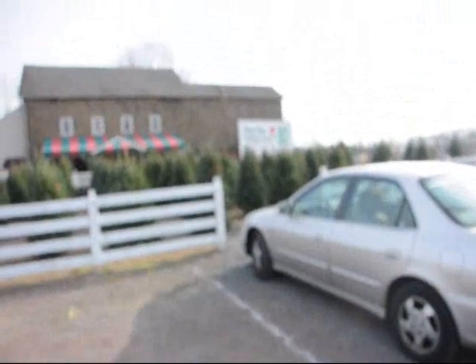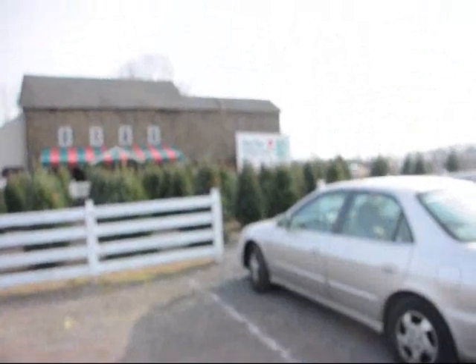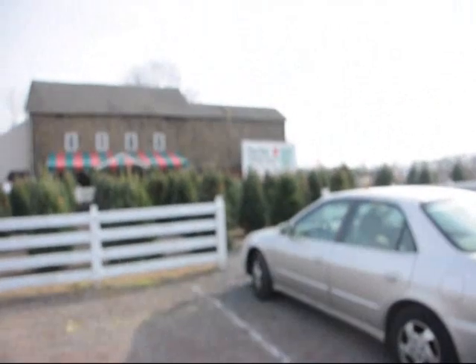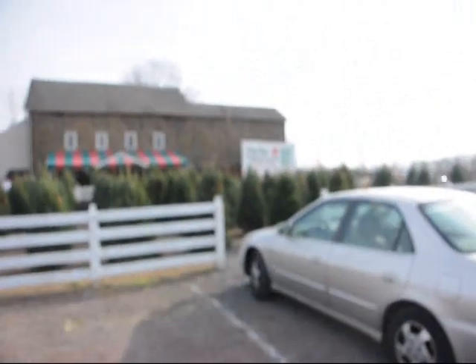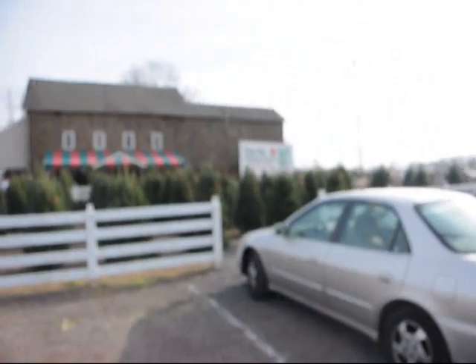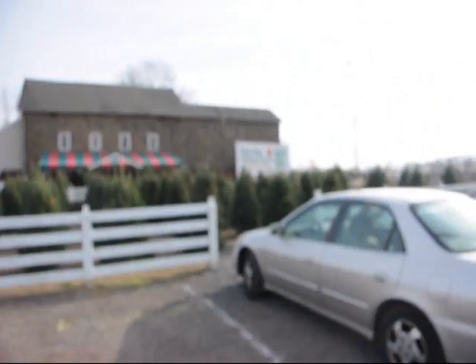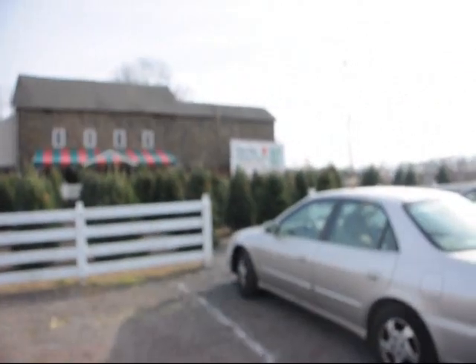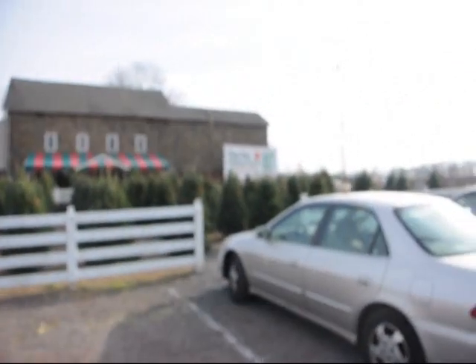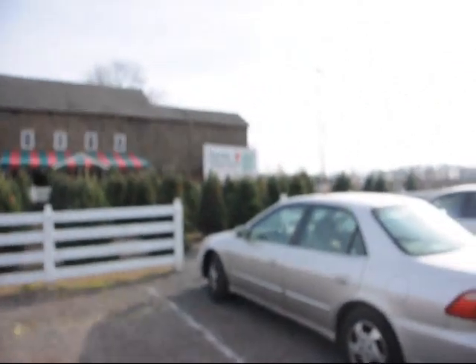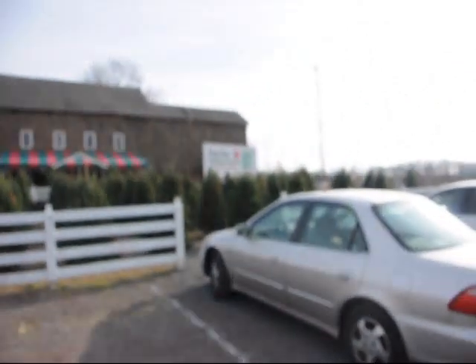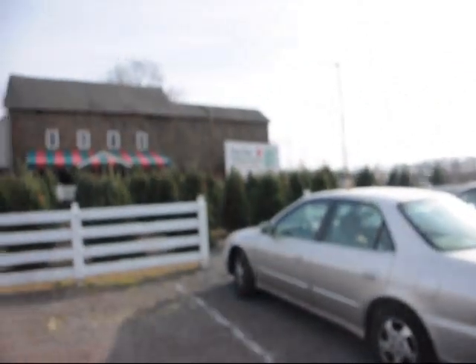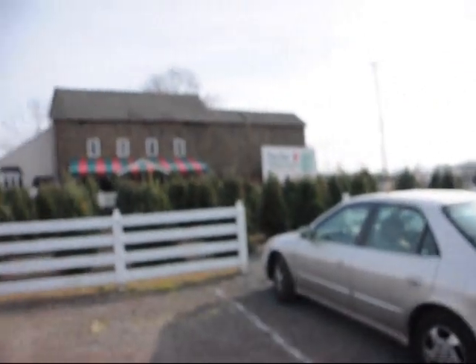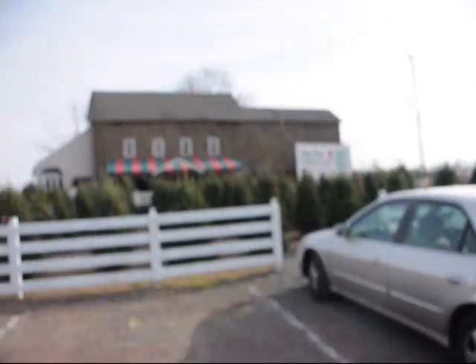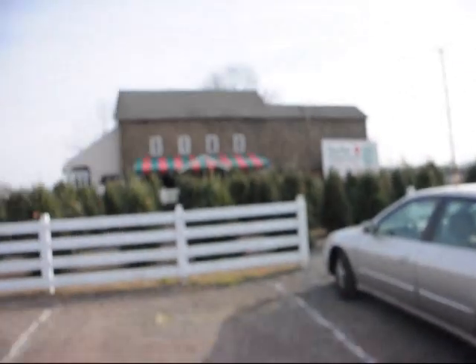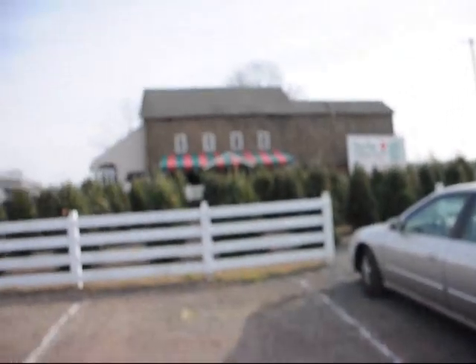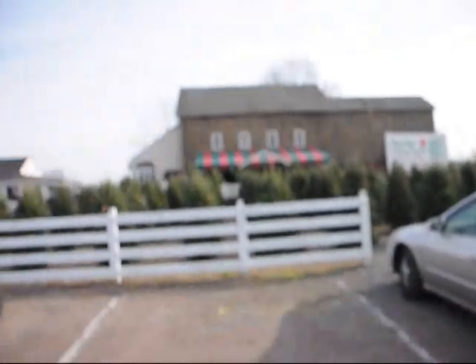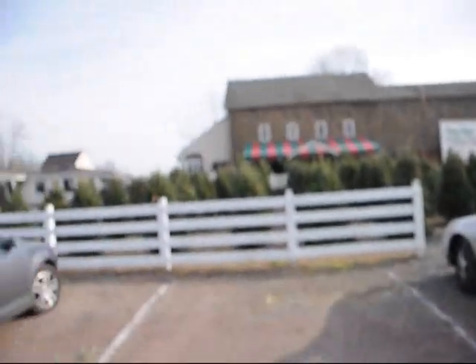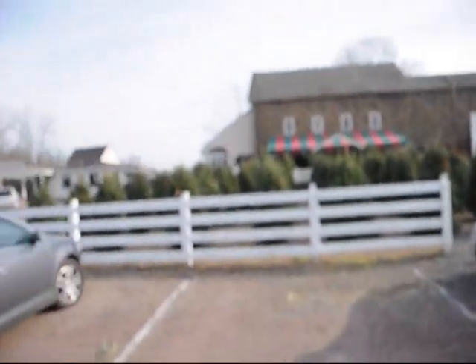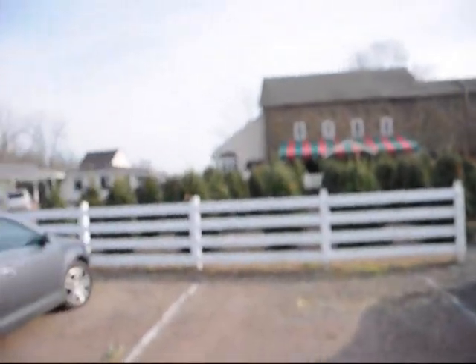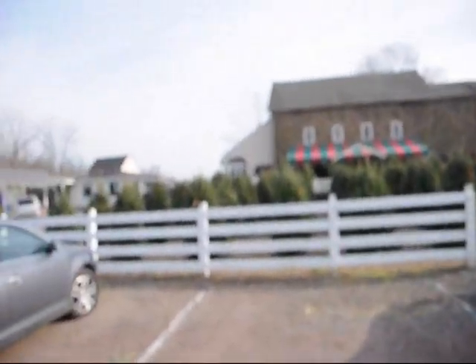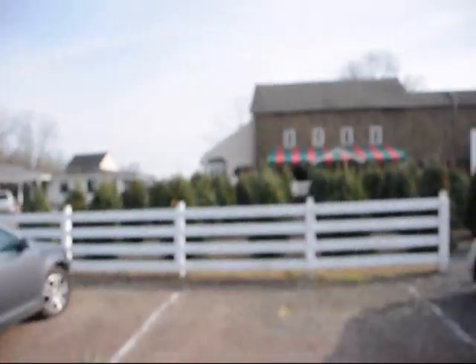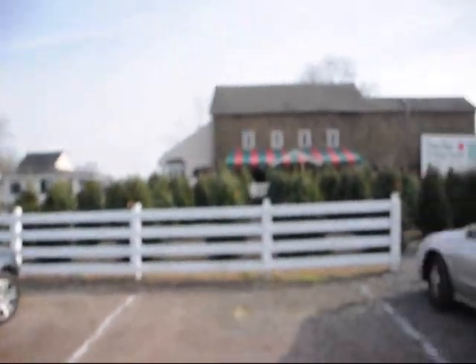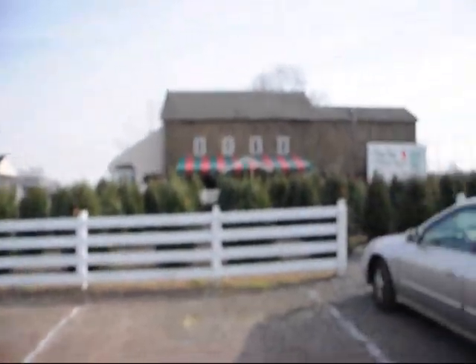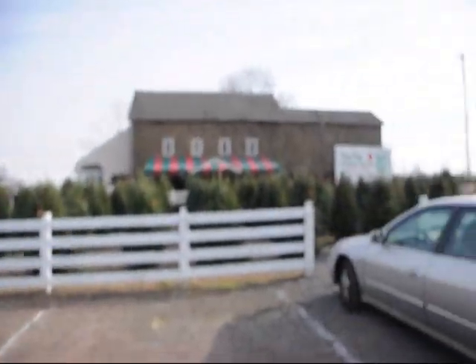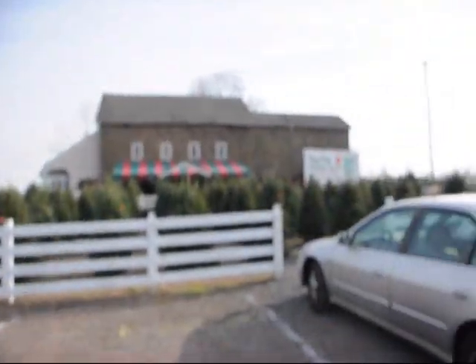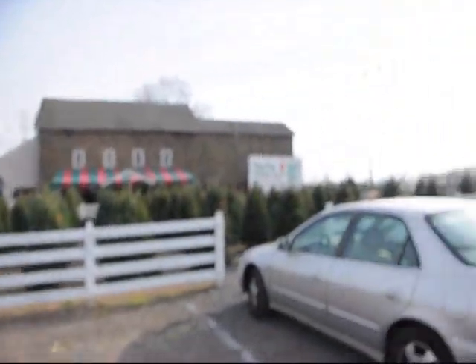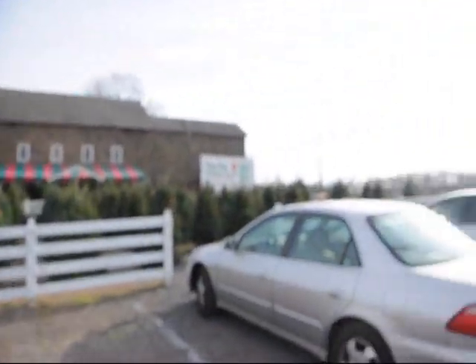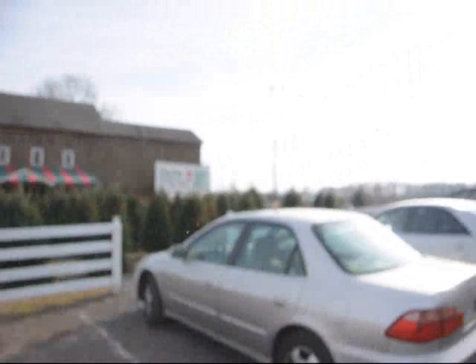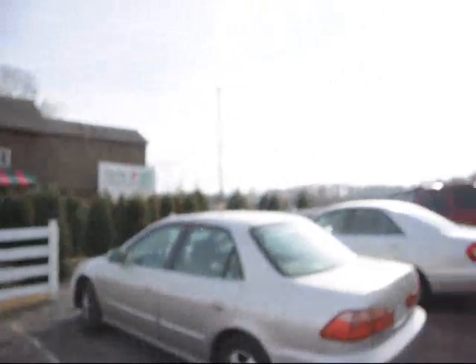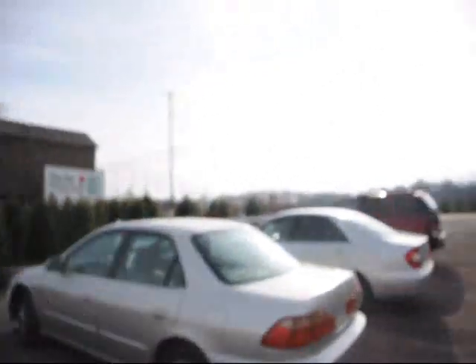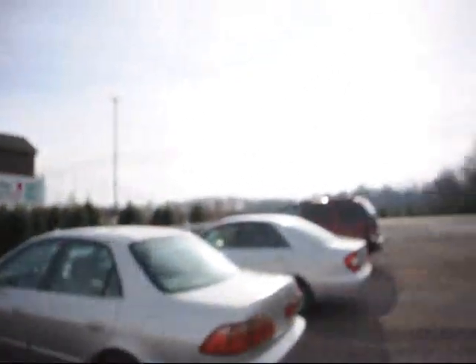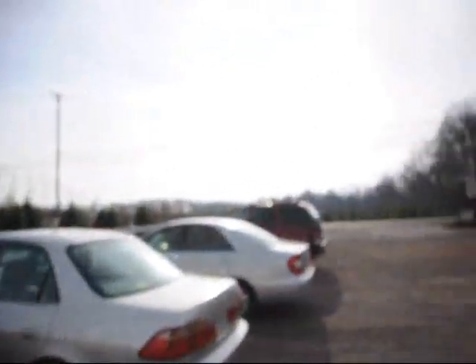Hello, this is Mike Hurst at Highland Hill Farm. We are today looking at our cut Christmas tree selection.